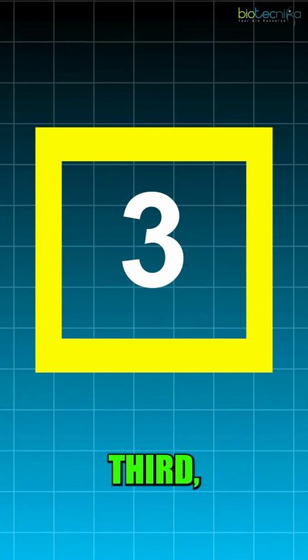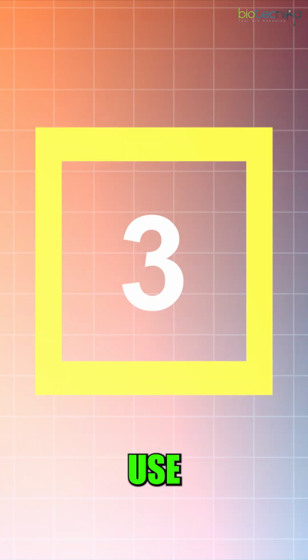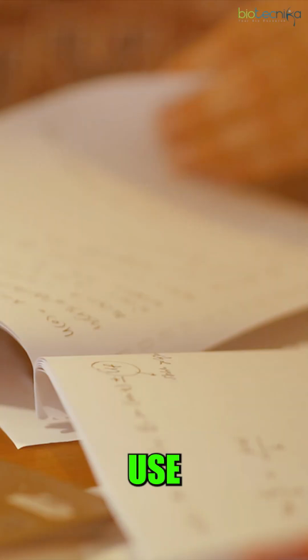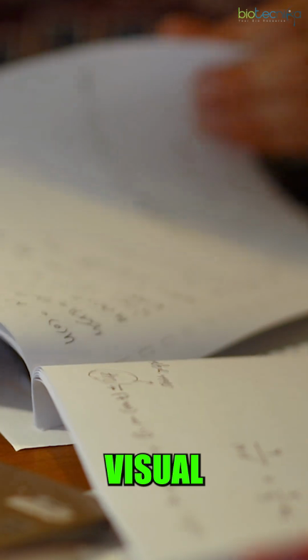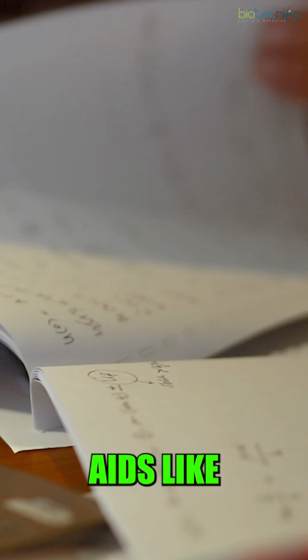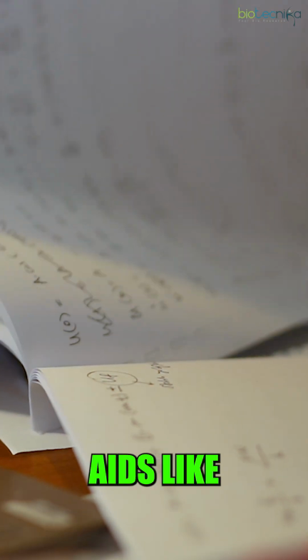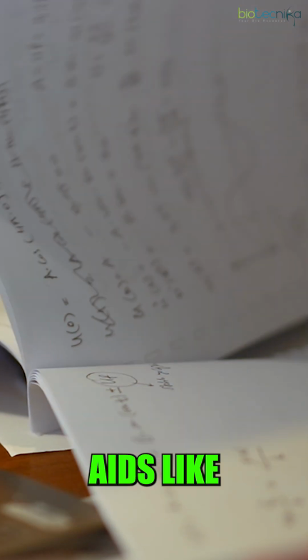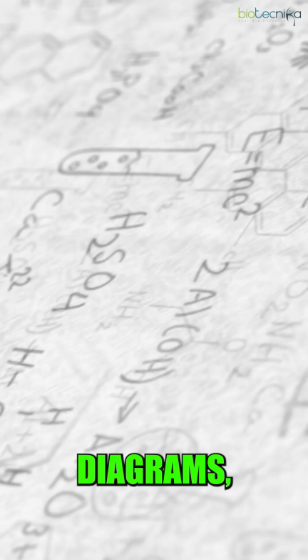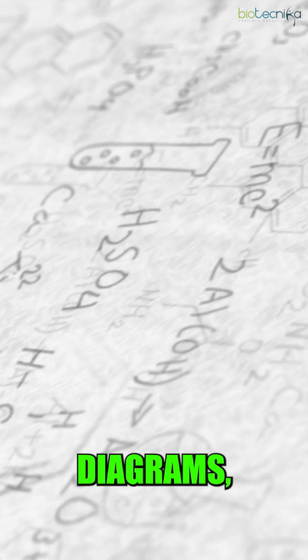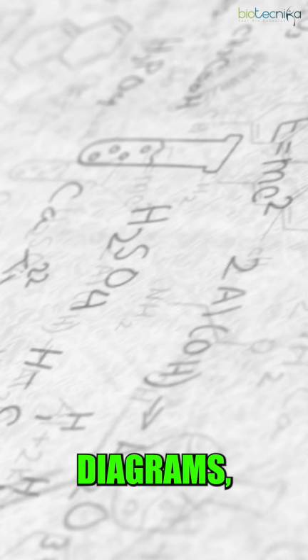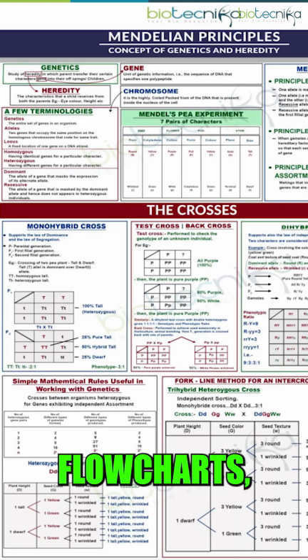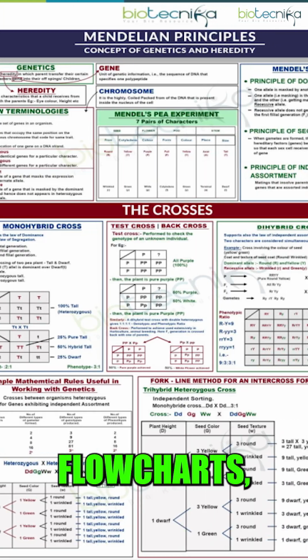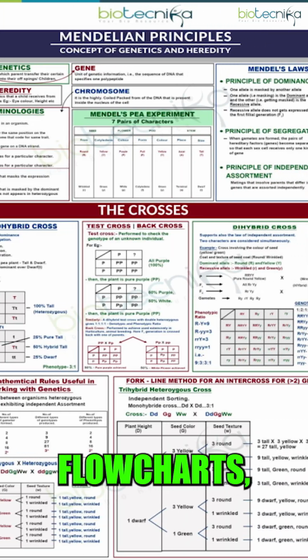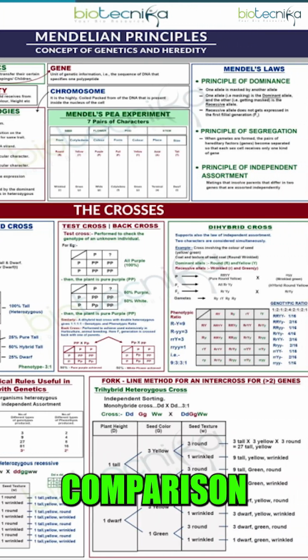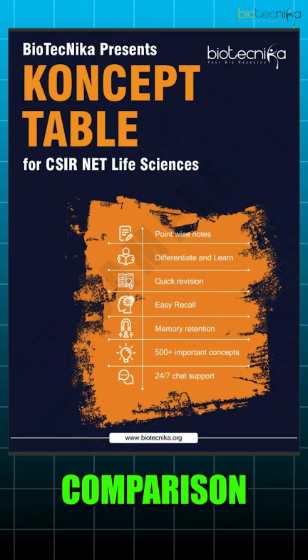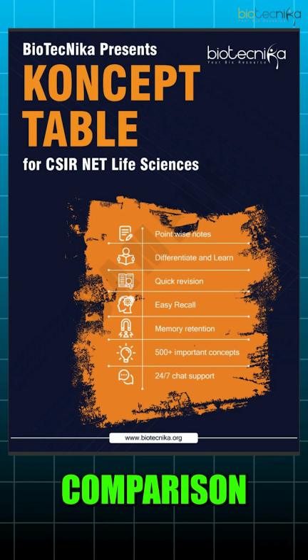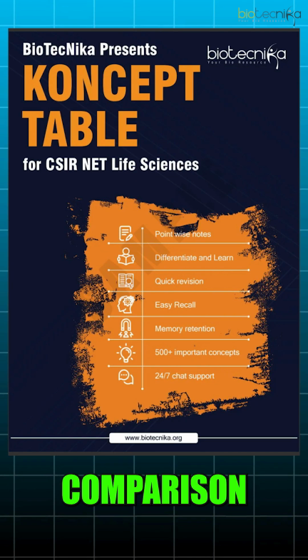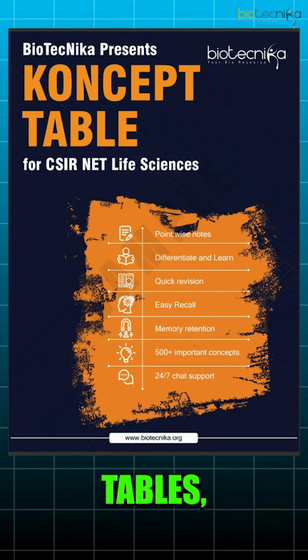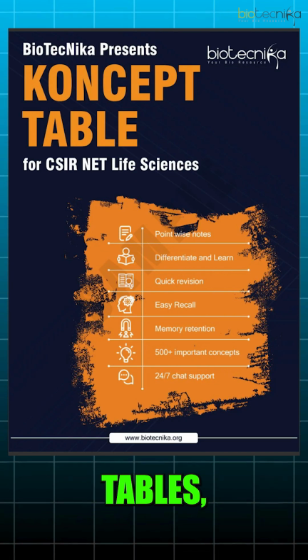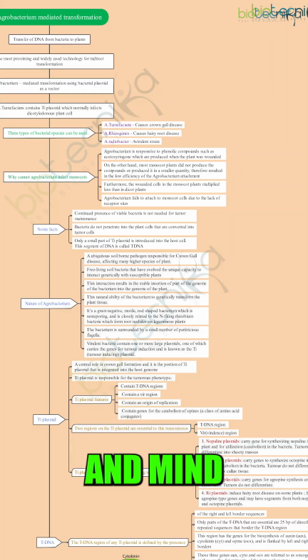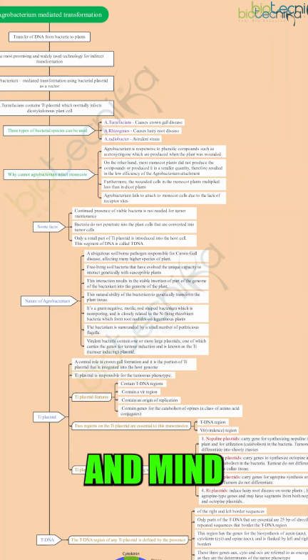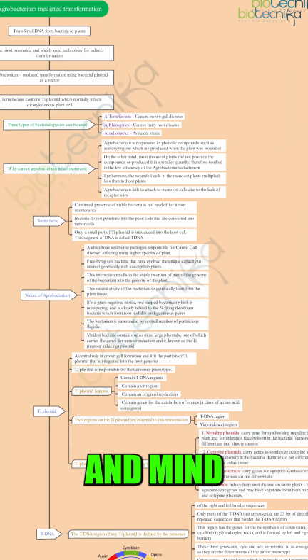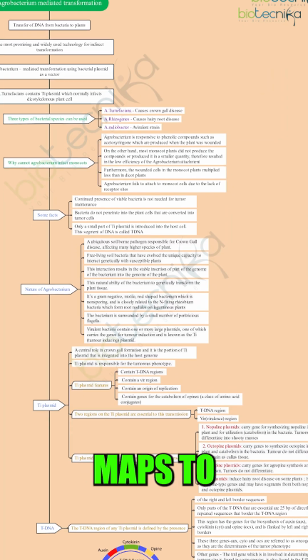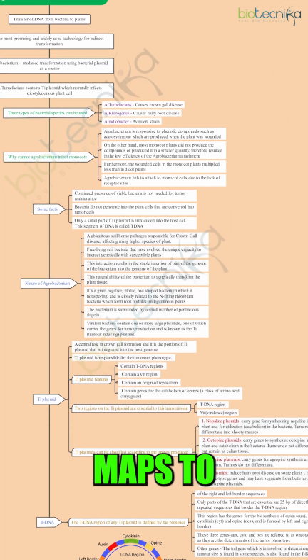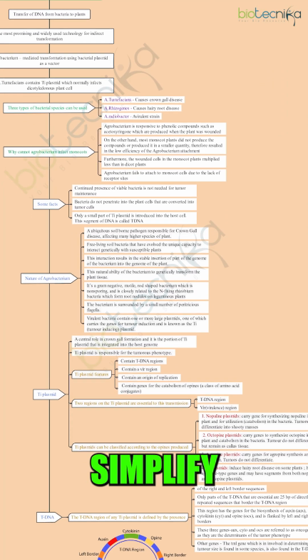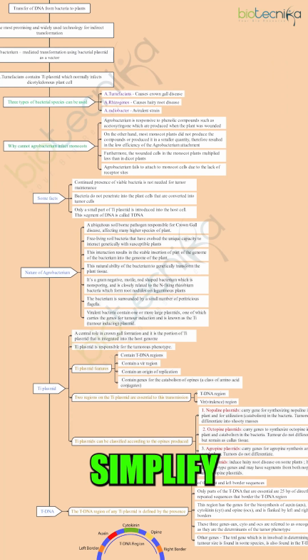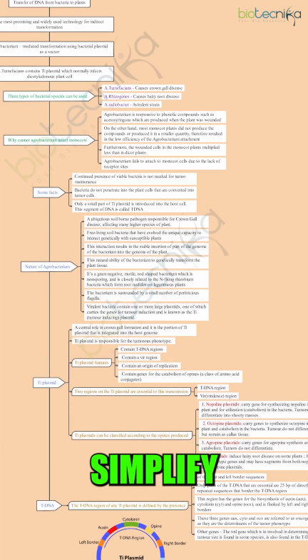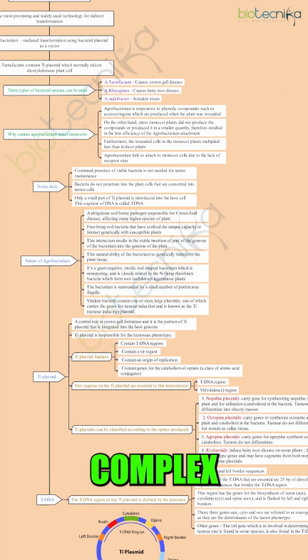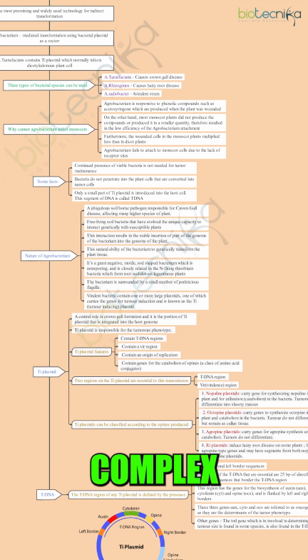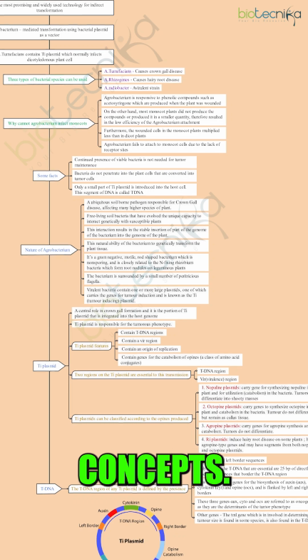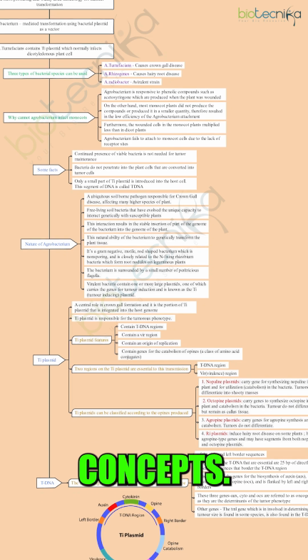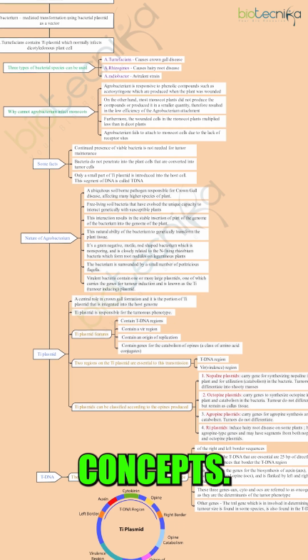Third, use visual aids like diagrams, flowcharts, comparison tables, and mind maps to simplify complex concepts.